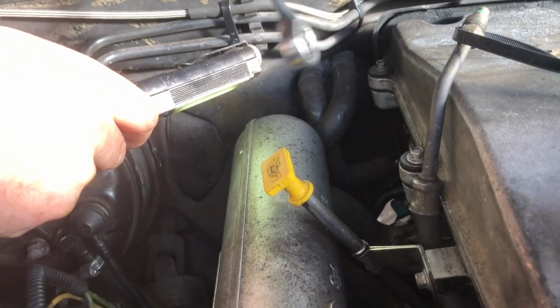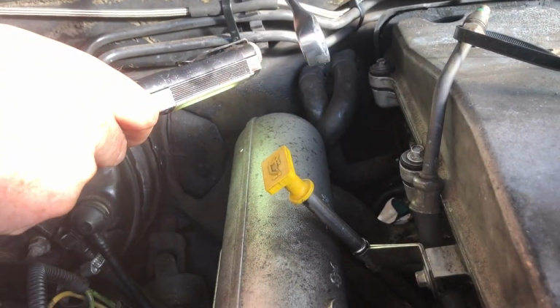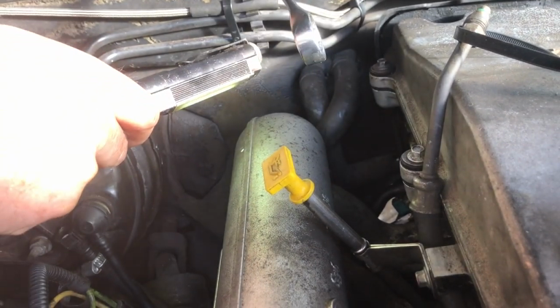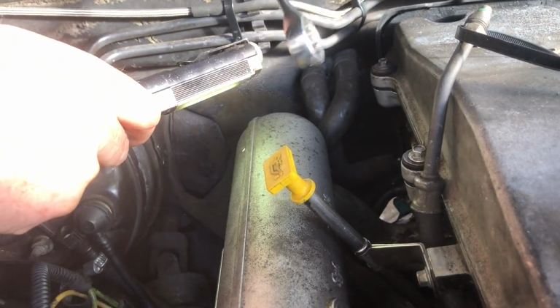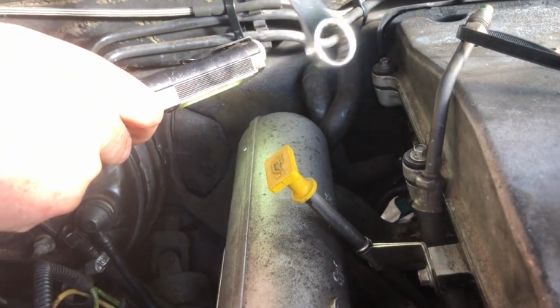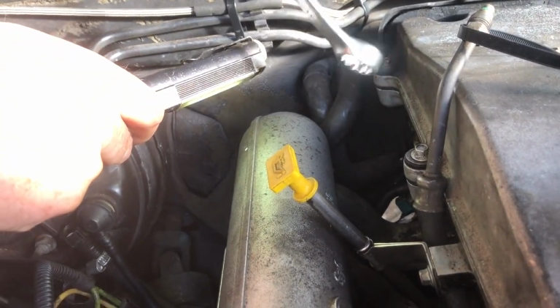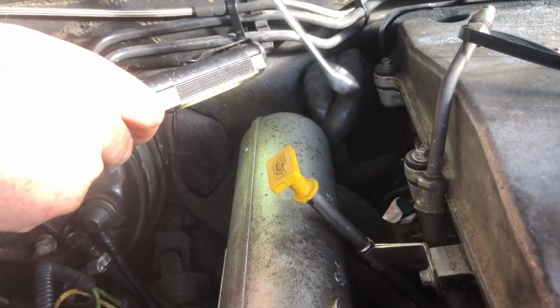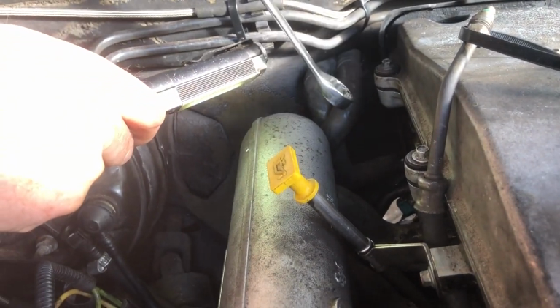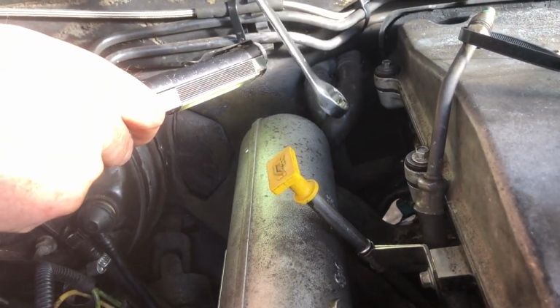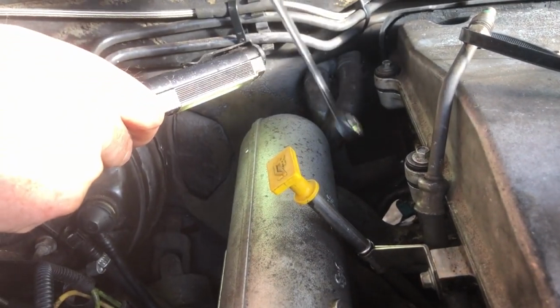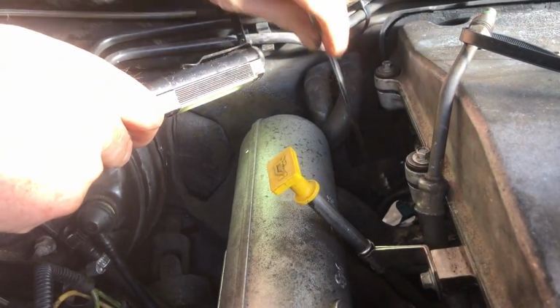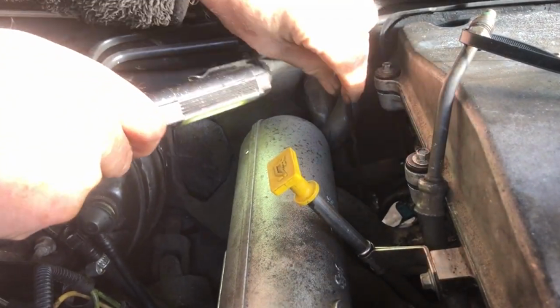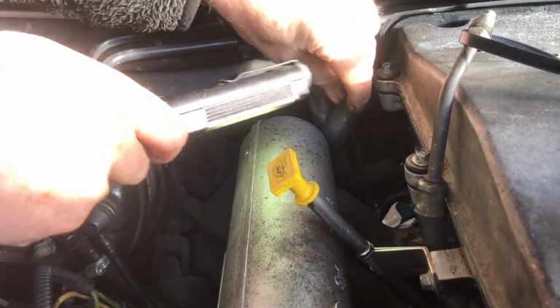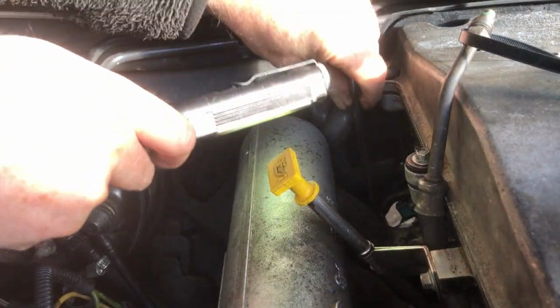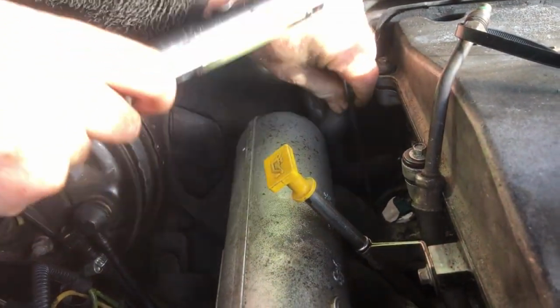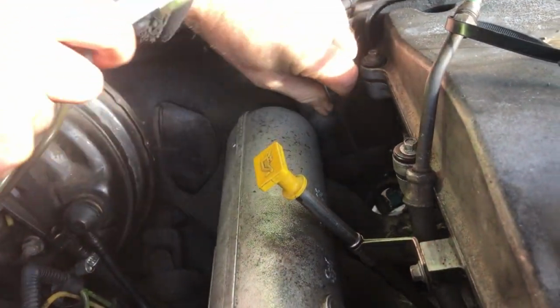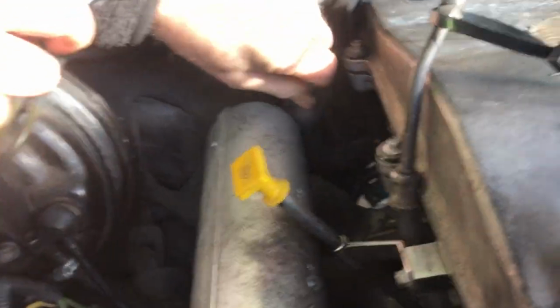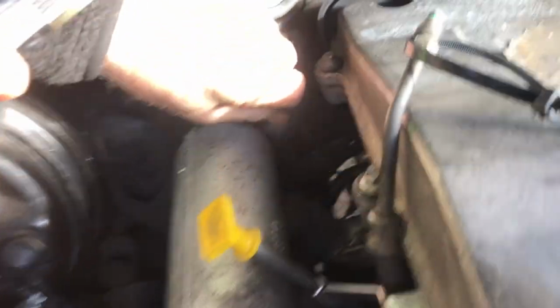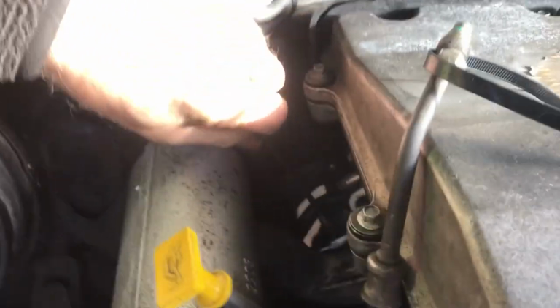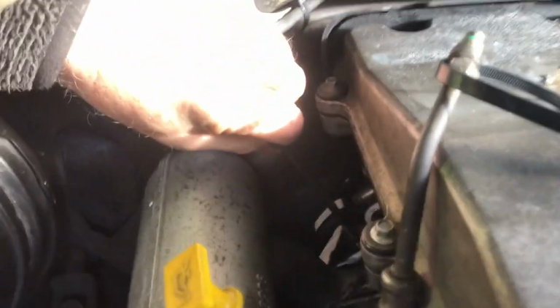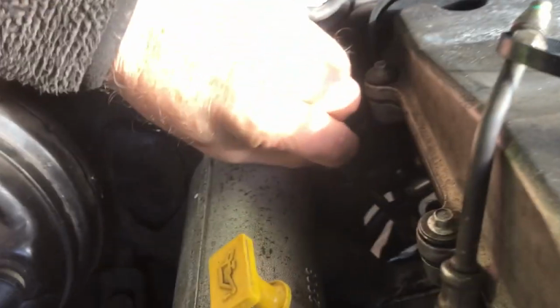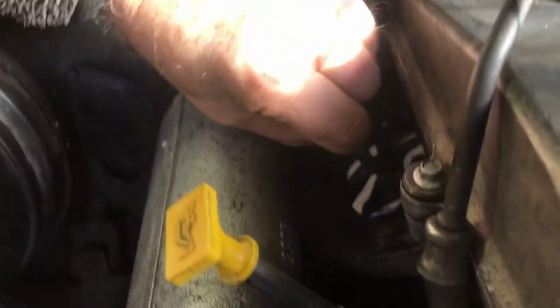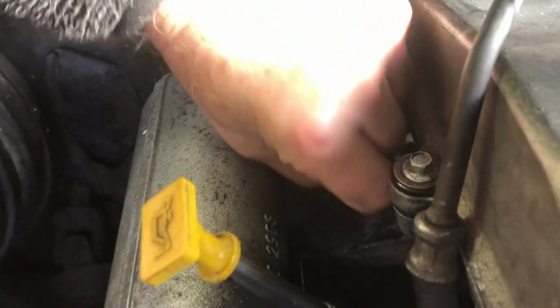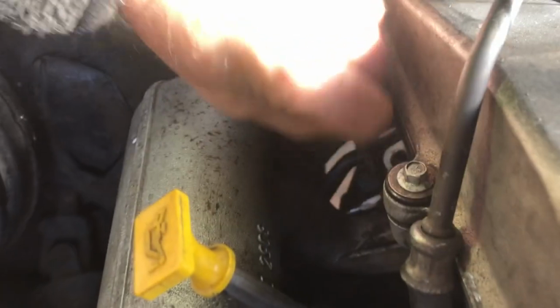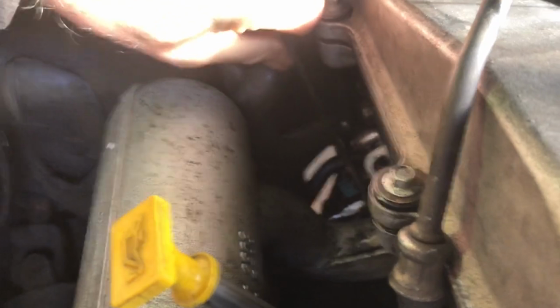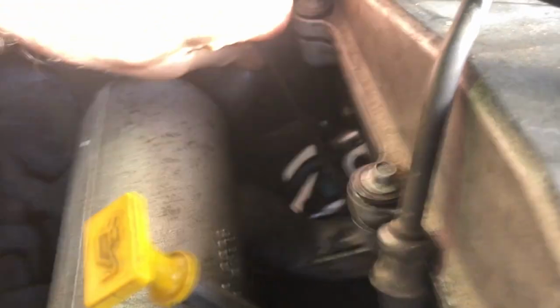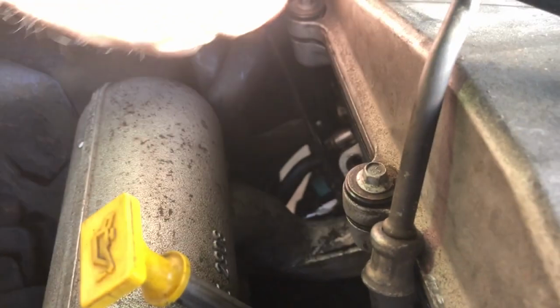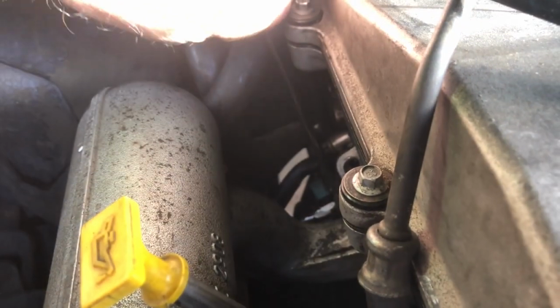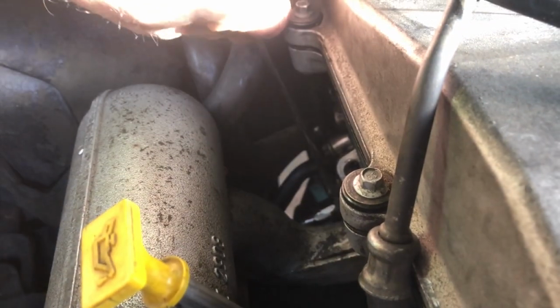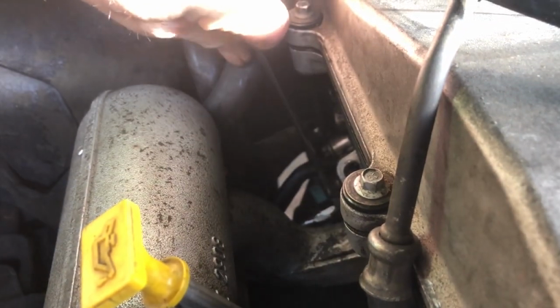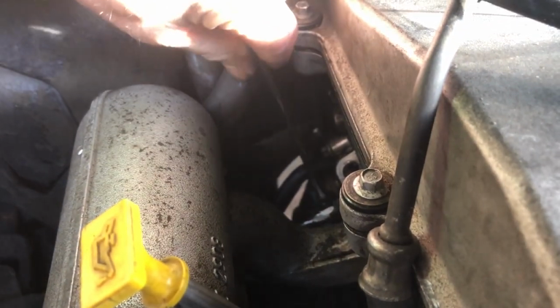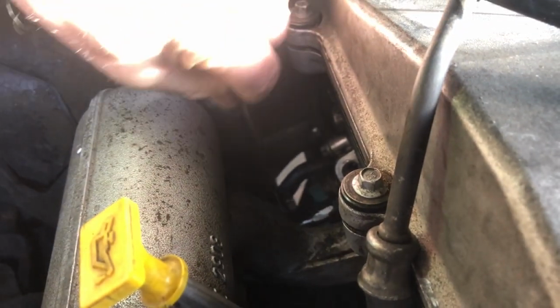Once you've cracked it you can use a small socket but you won't get that many turns without potentially rounding it off, which would be a nightmare. We gave it a bit of penetrating fluid as well. We removed that bolt and then took out the bottom hose. The fuel pressure sensor takes a 19mm spanner, and you have to turn it the wrong way - that's the only way it fits in there.